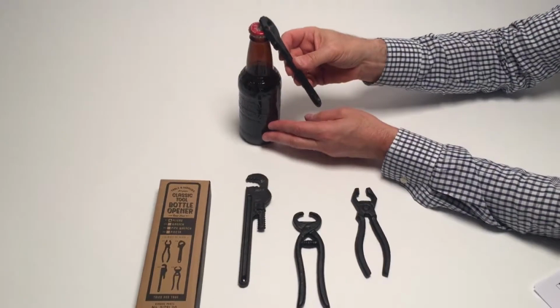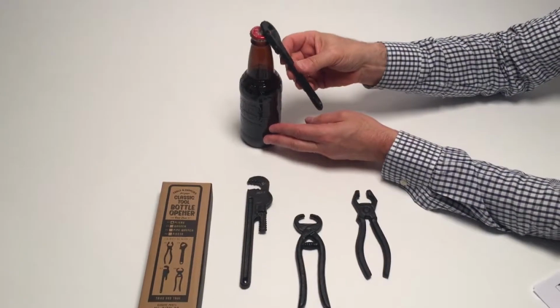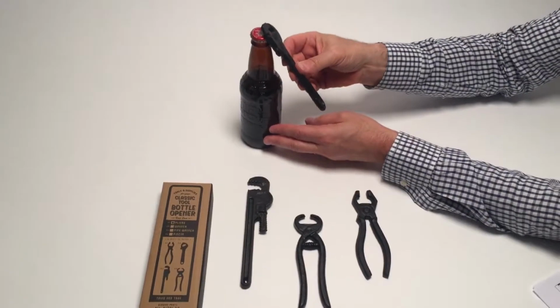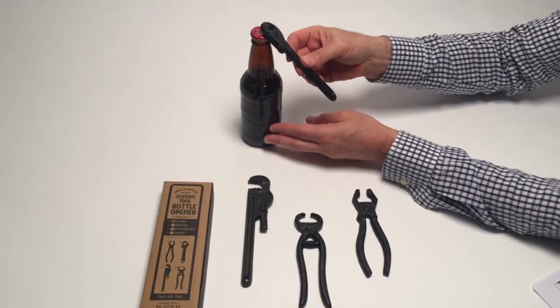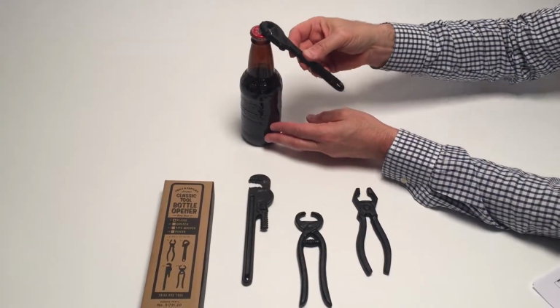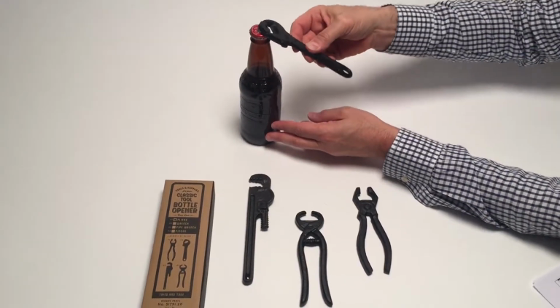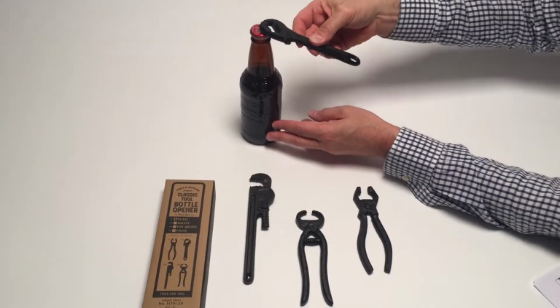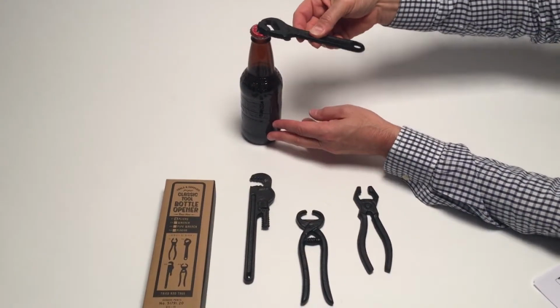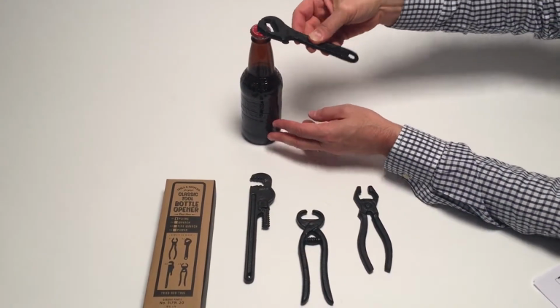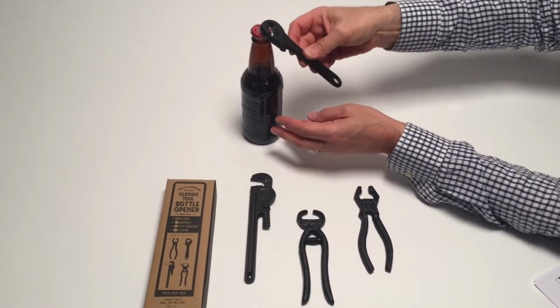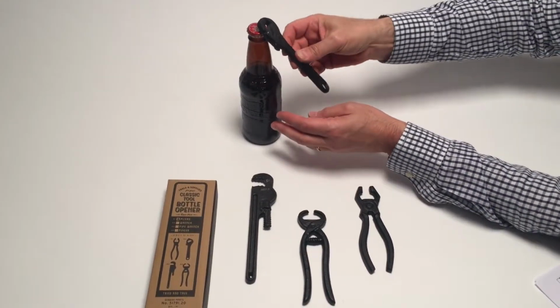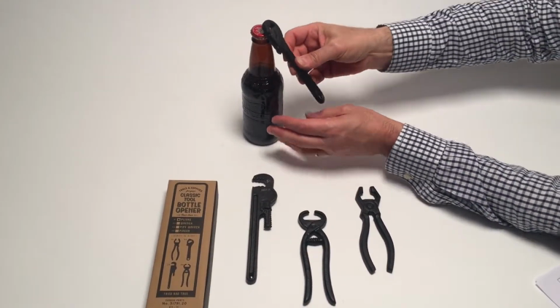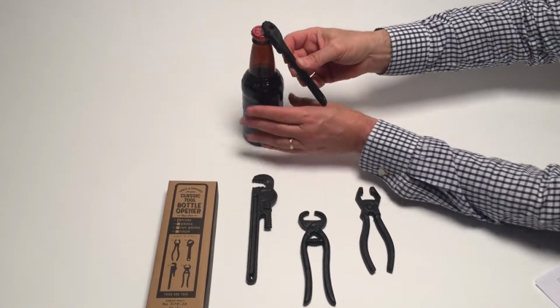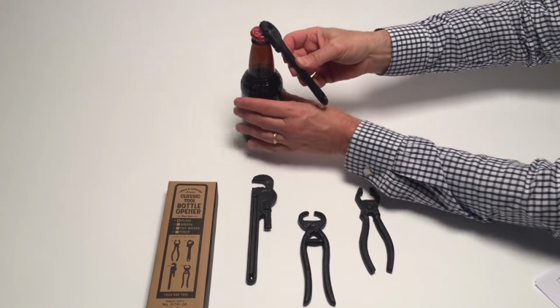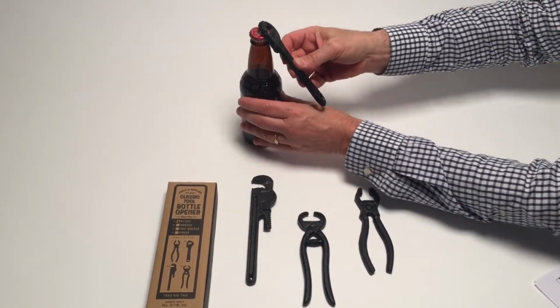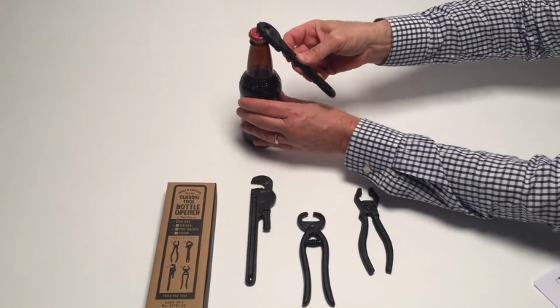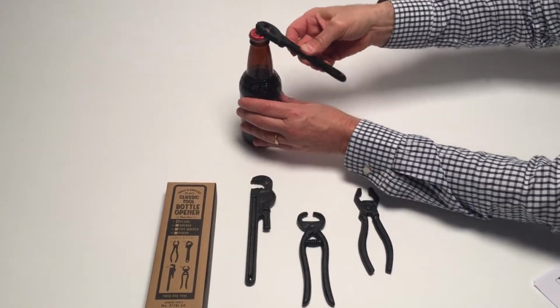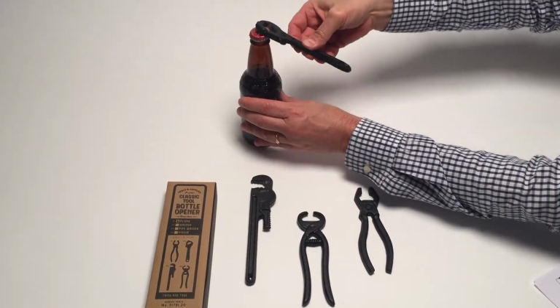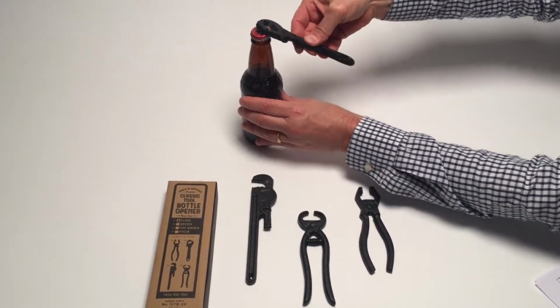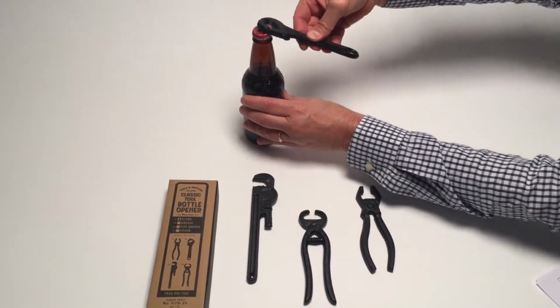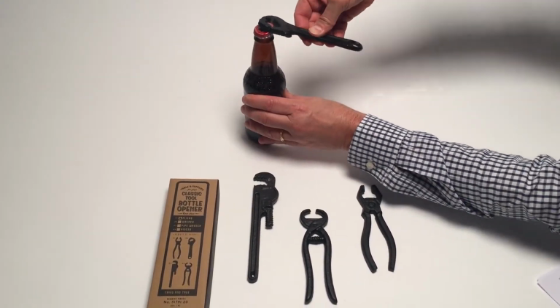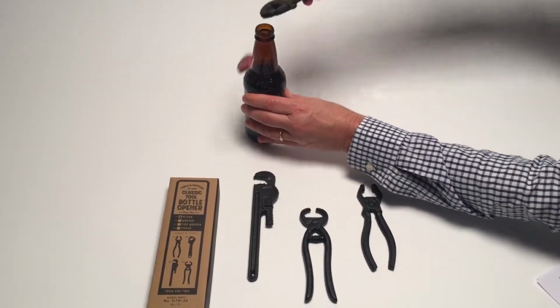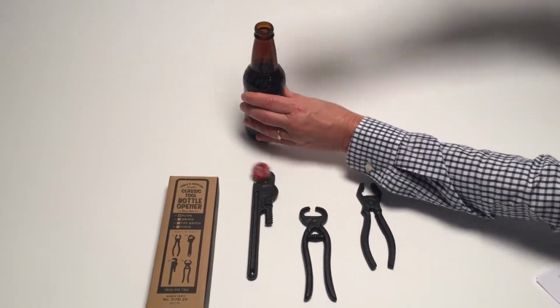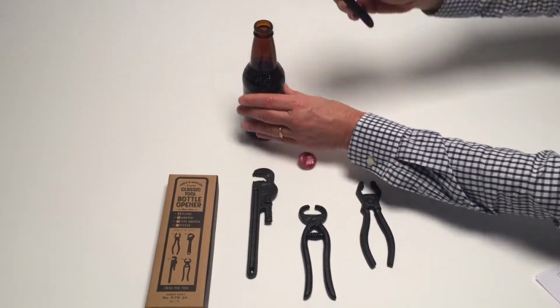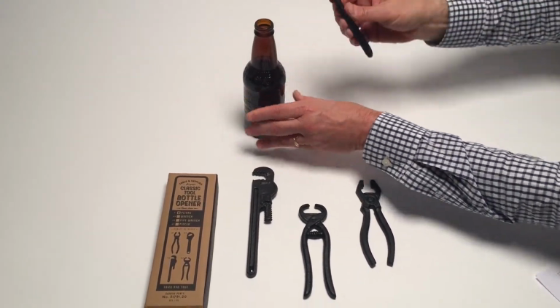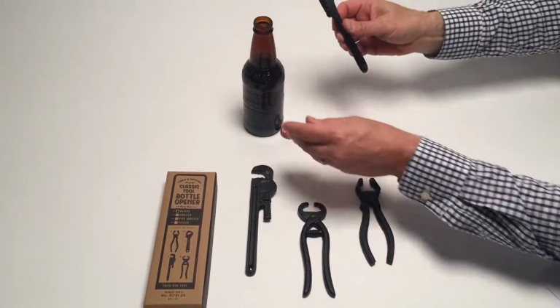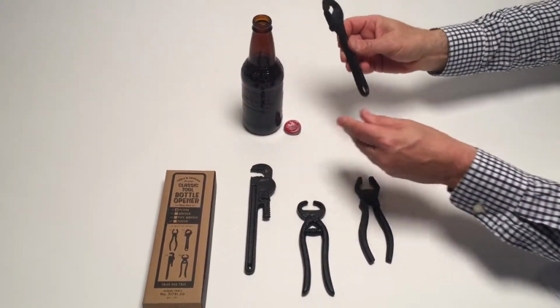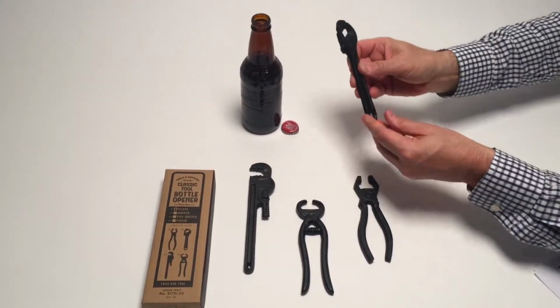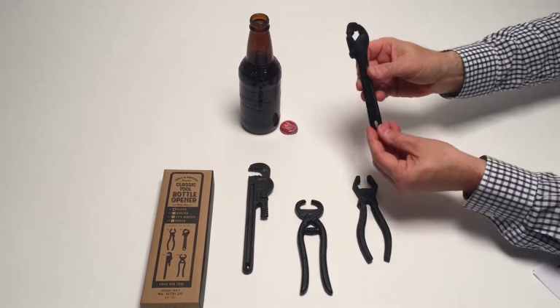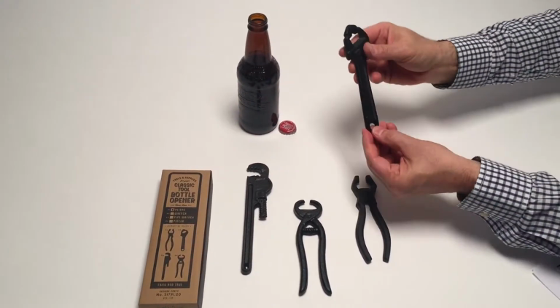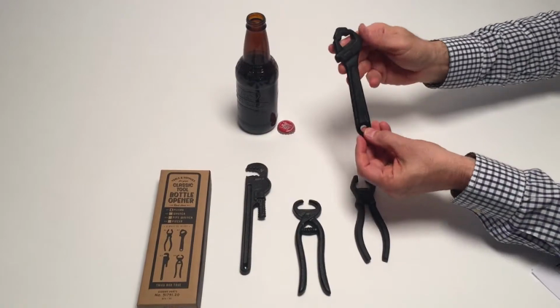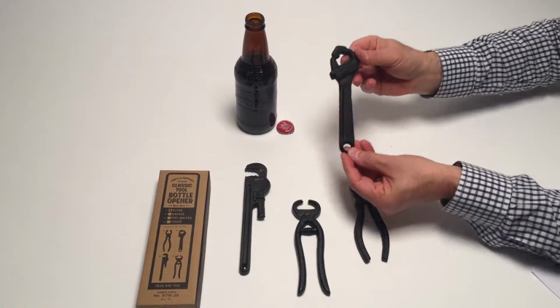Here we have our classic tool bottle opener. We're just going to open that there. Works perfectly.